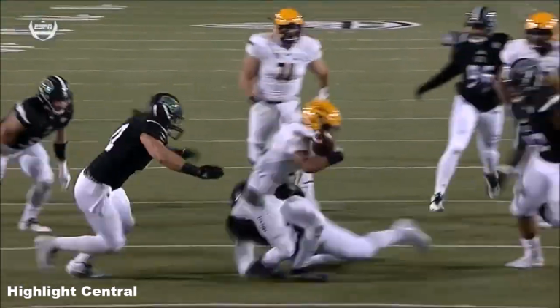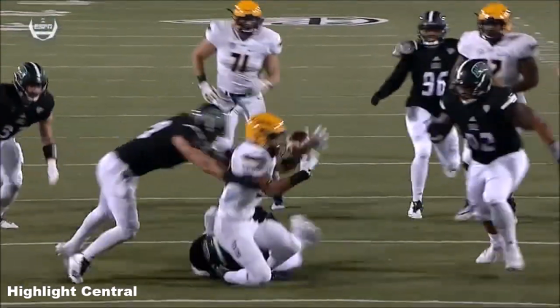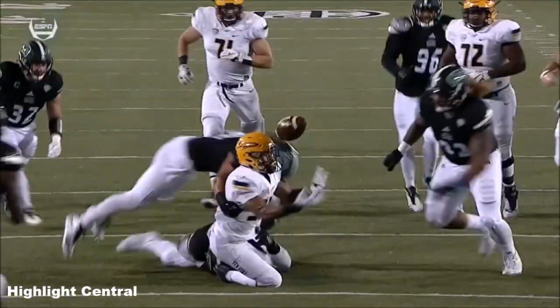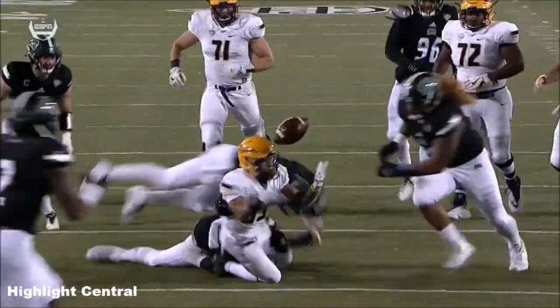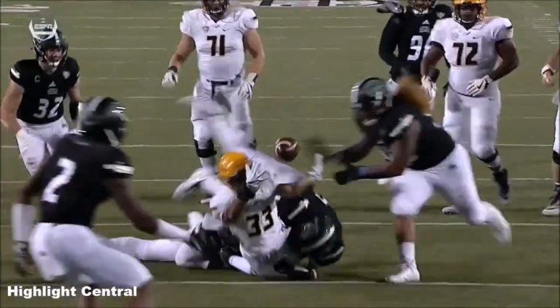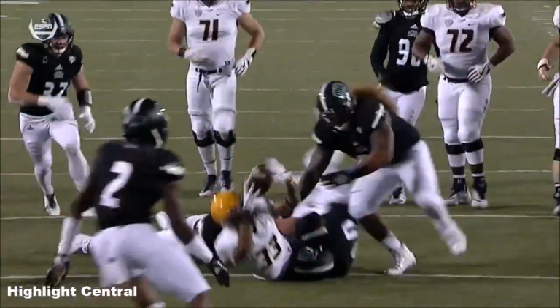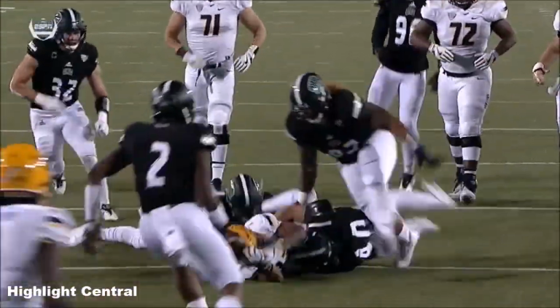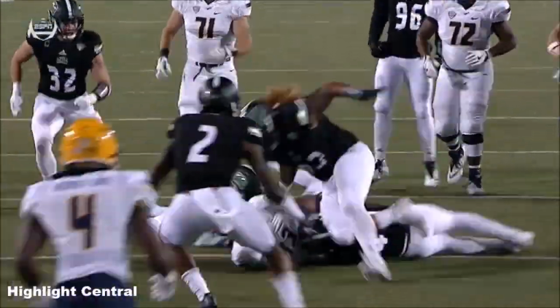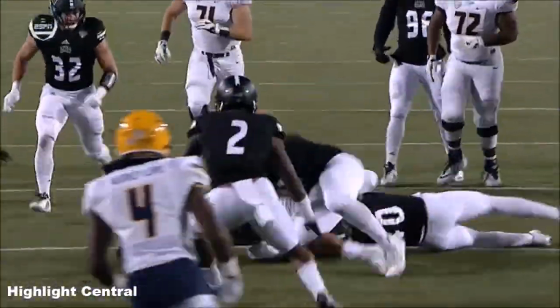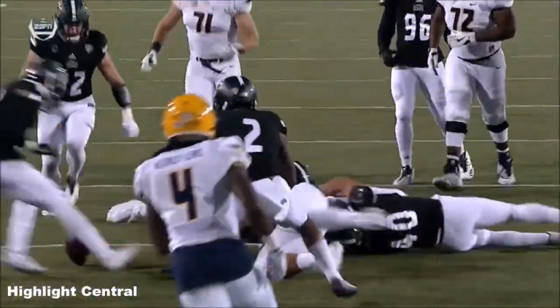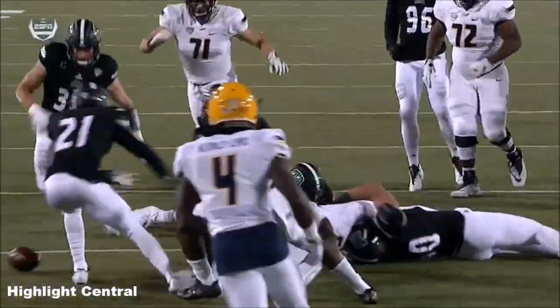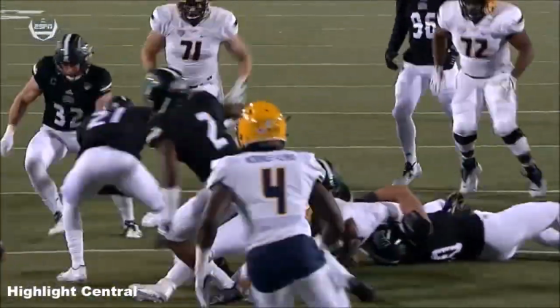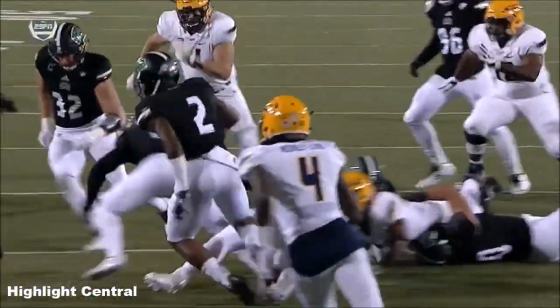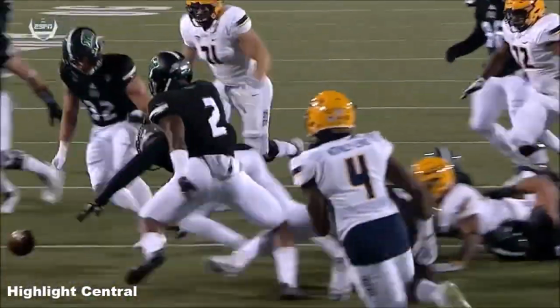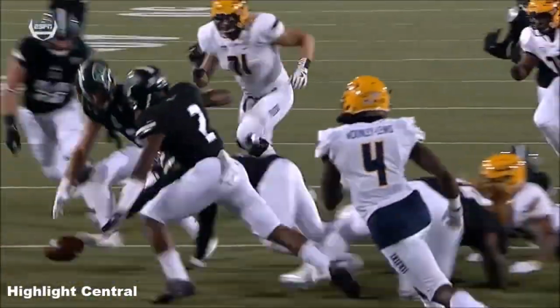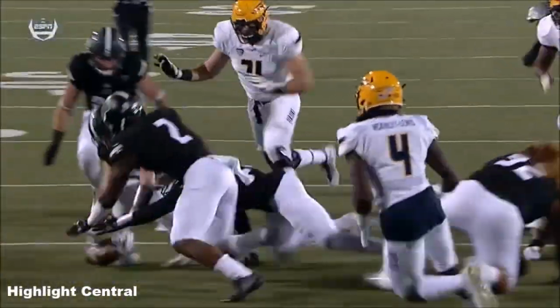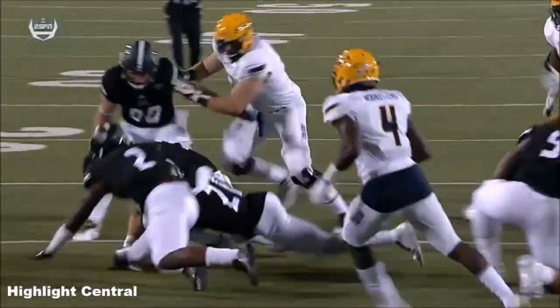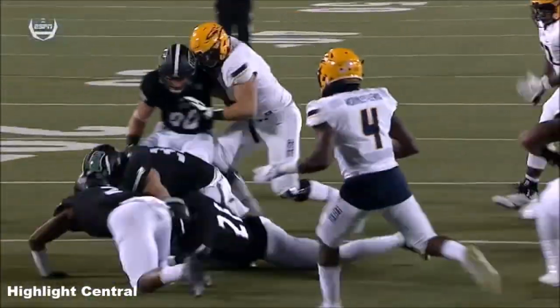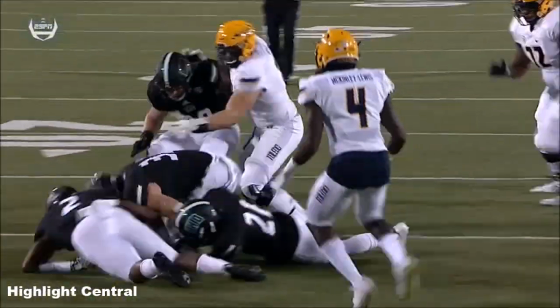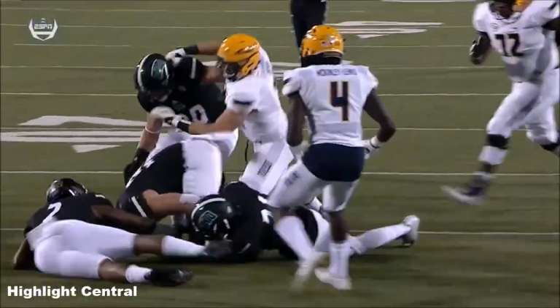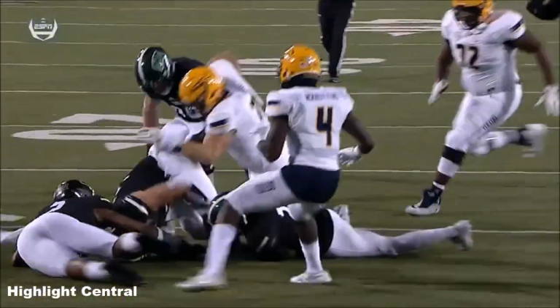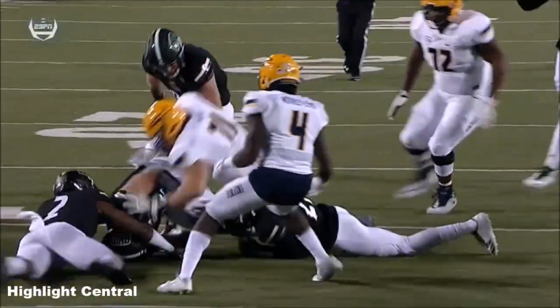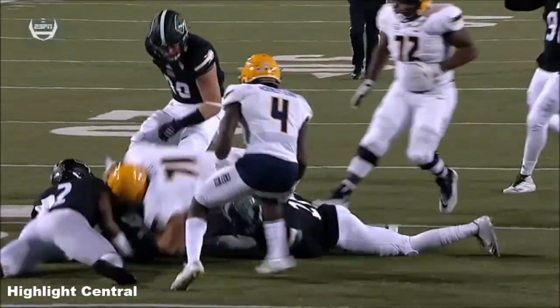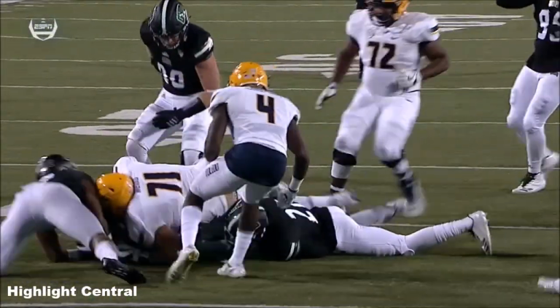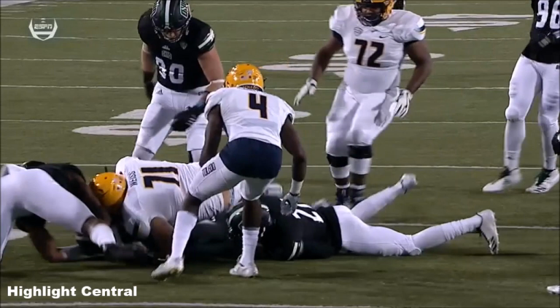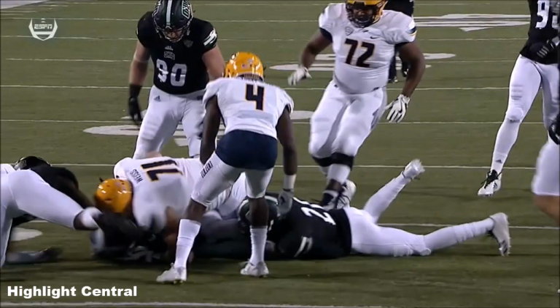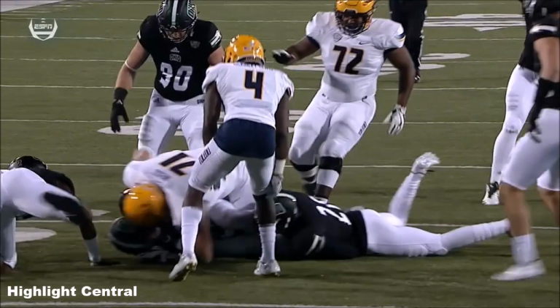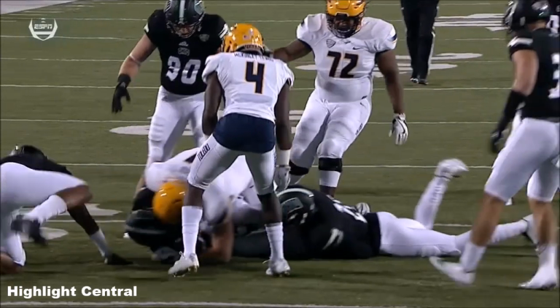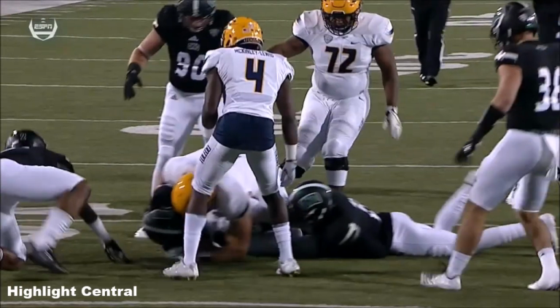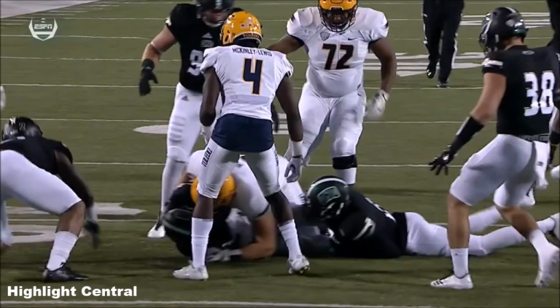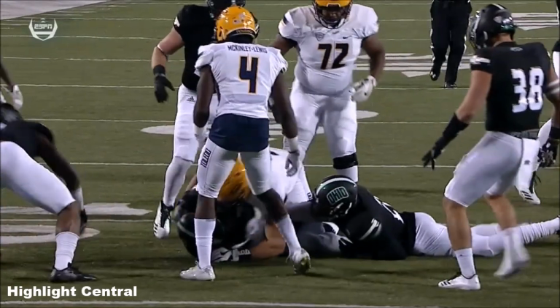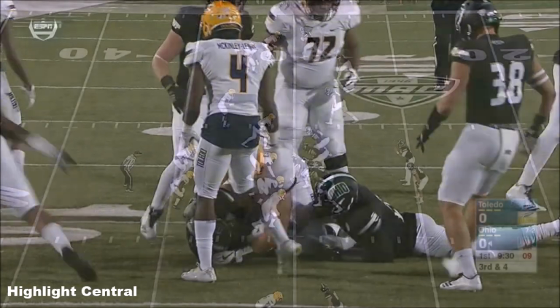And it looked like the running back was just trying to get extra yards. Art Tompkins was just trying to reach out.